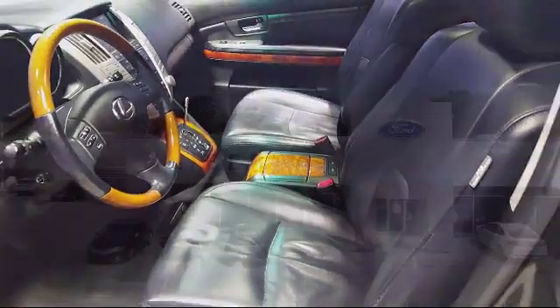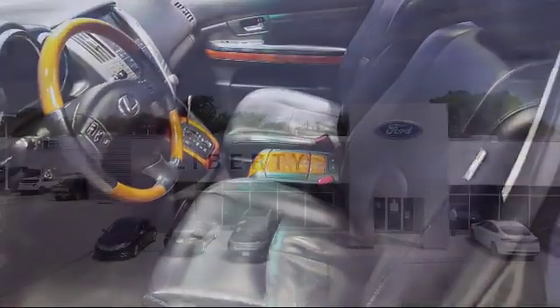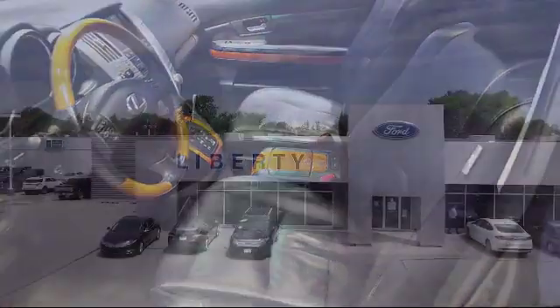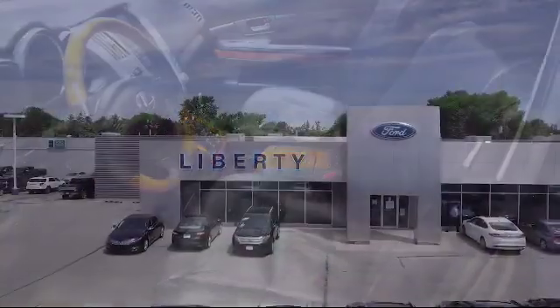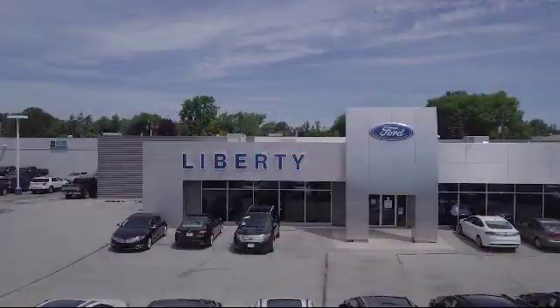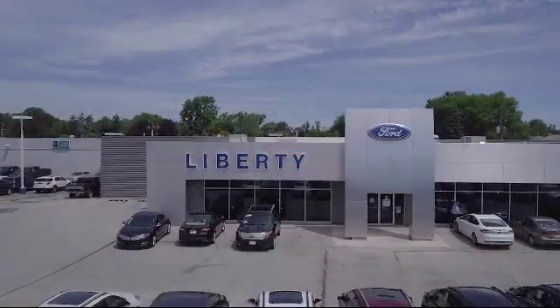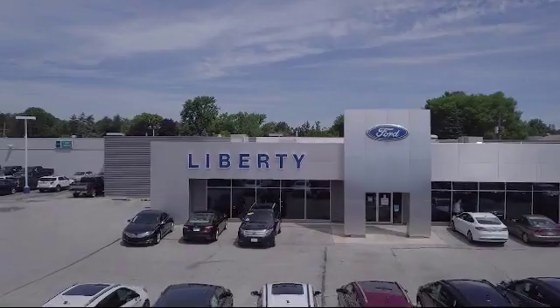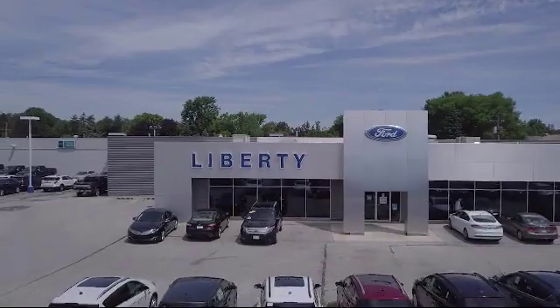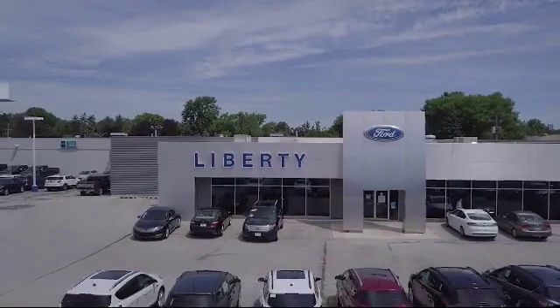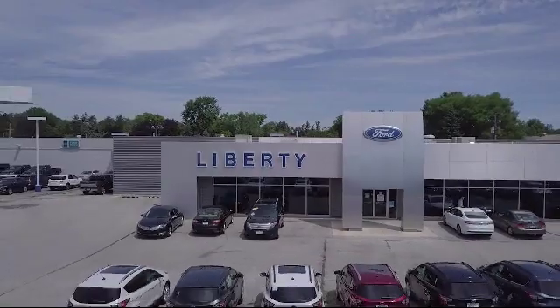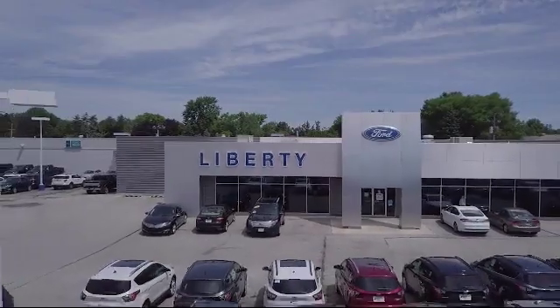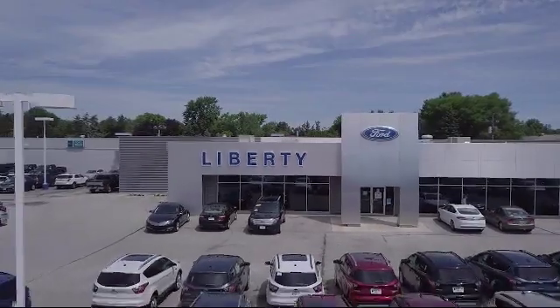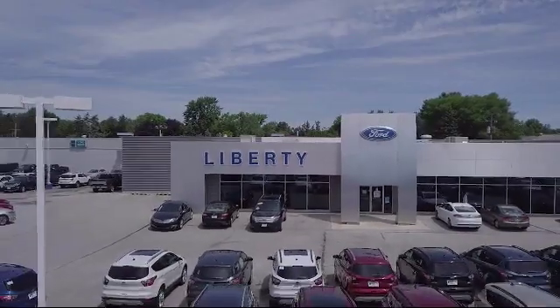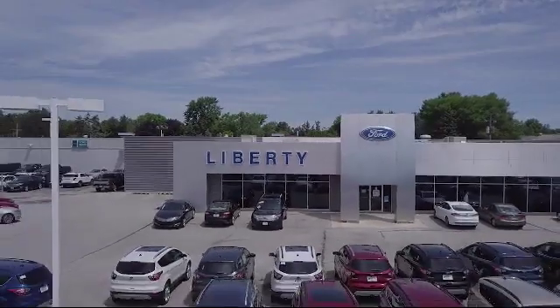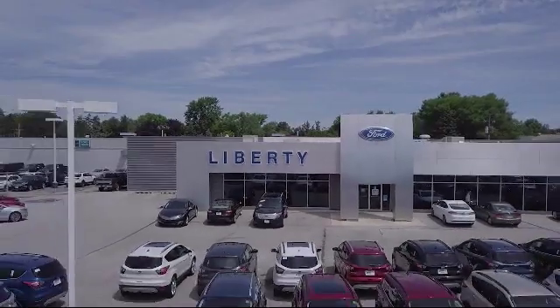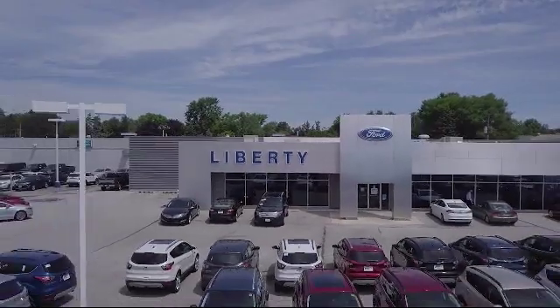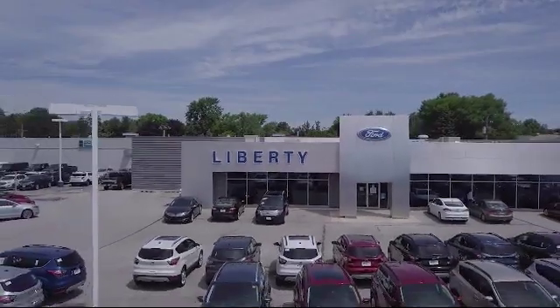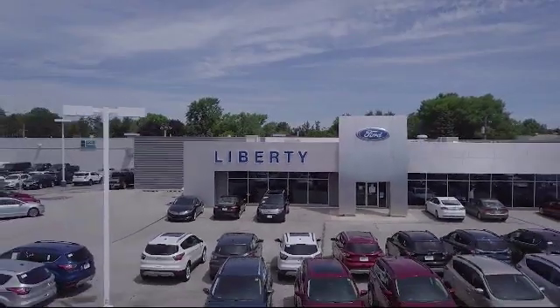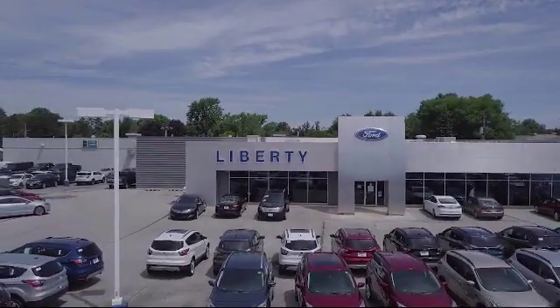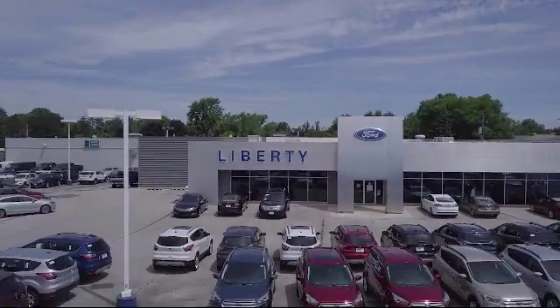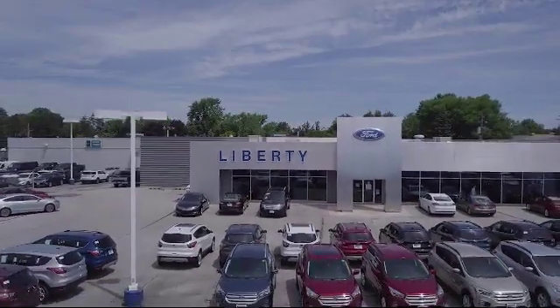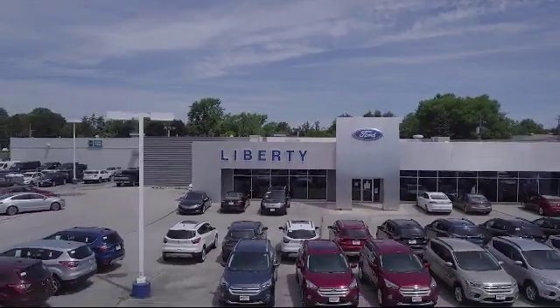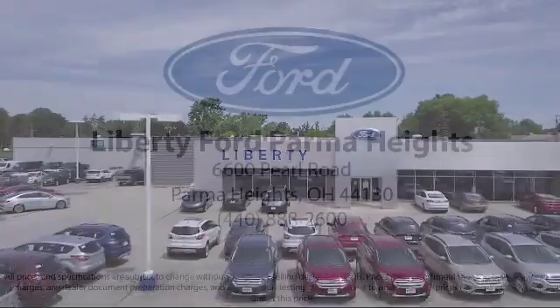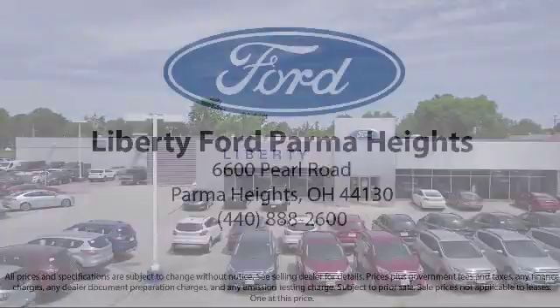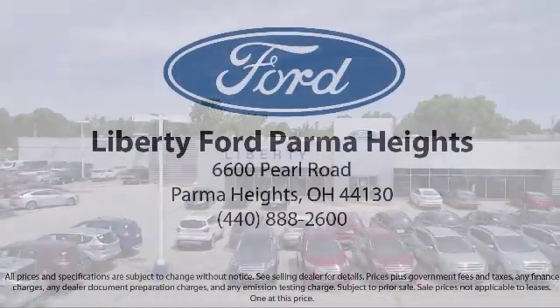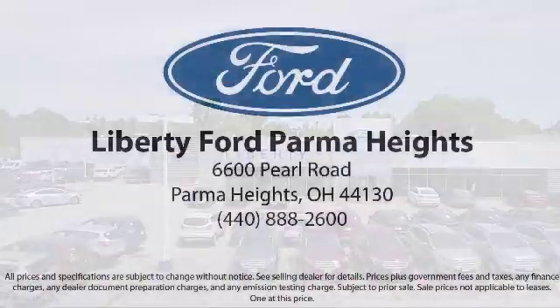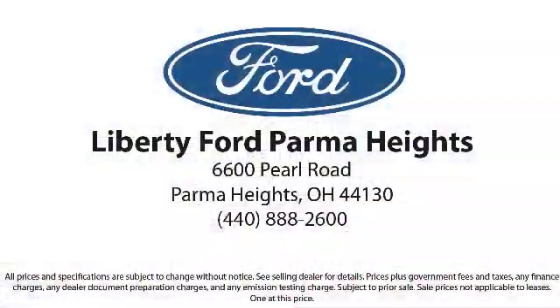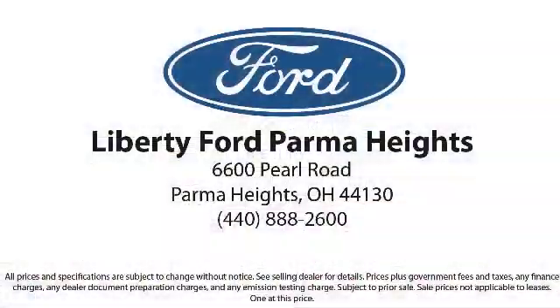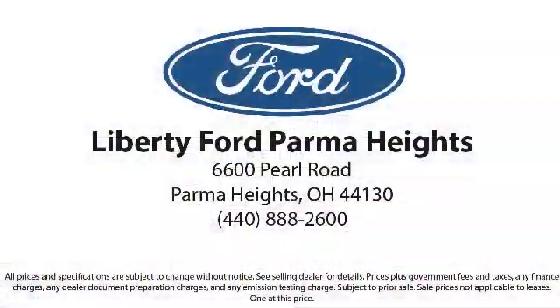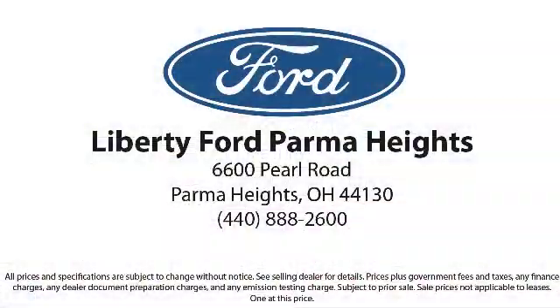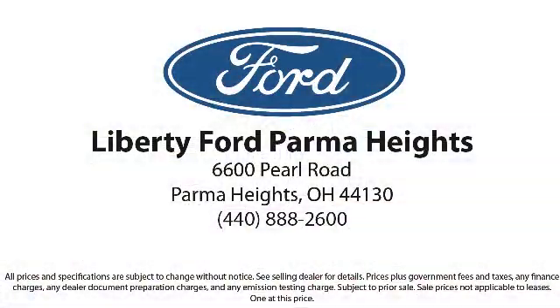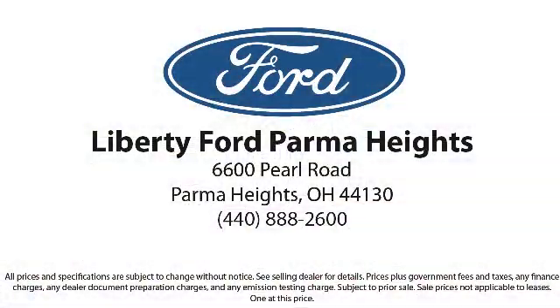We're located at 6600 Pearl Road in Parma Heights, and remember, there's always a sale at Liberty.